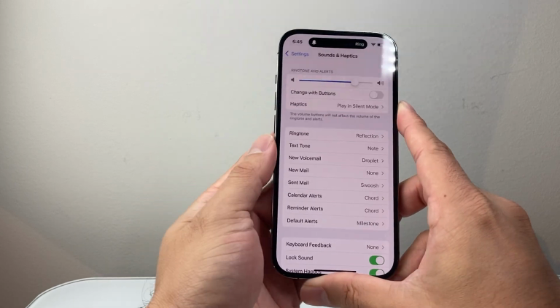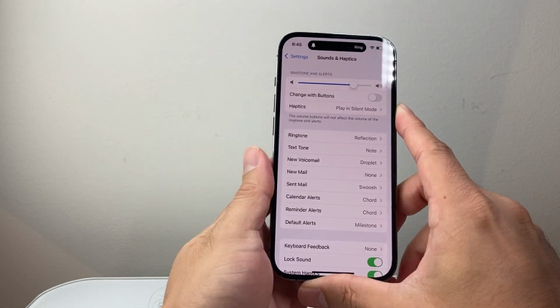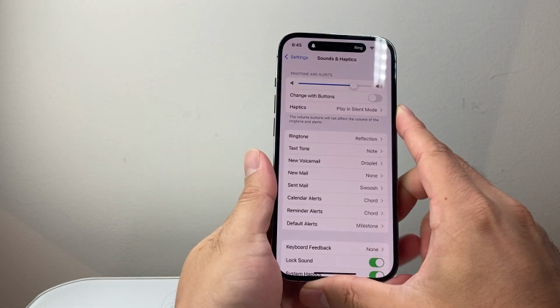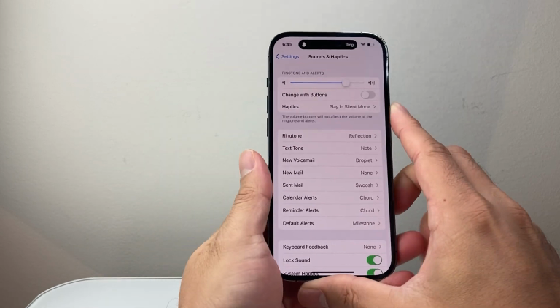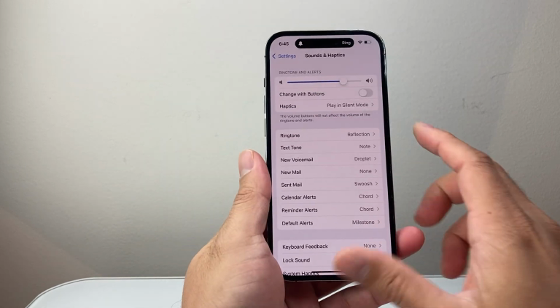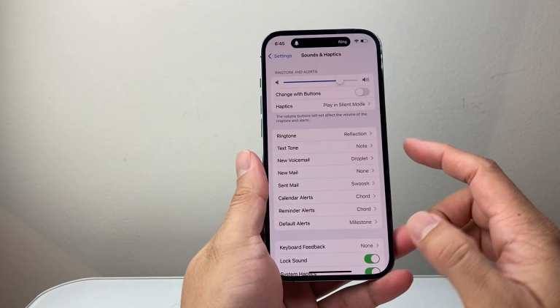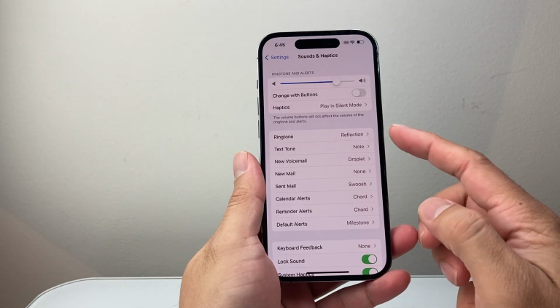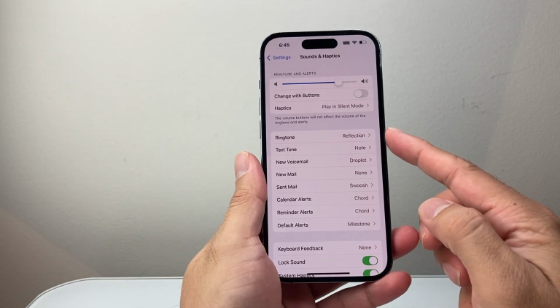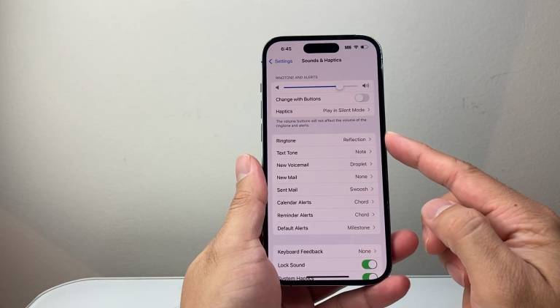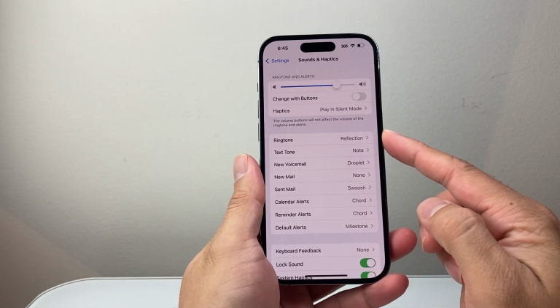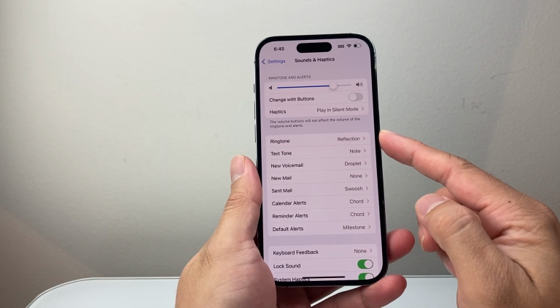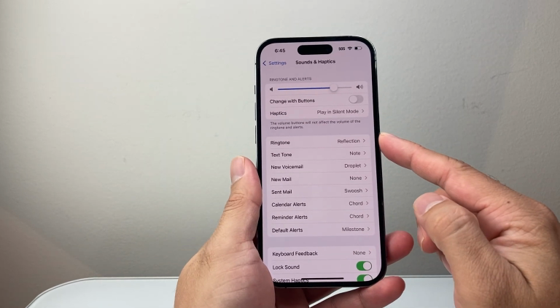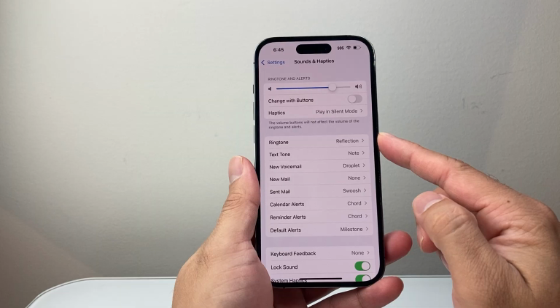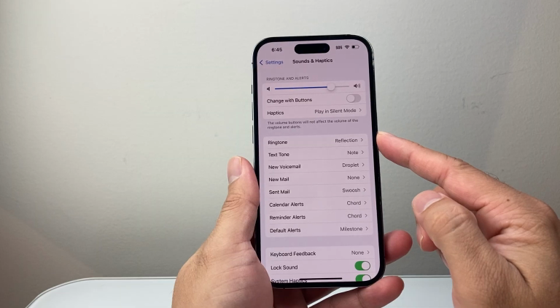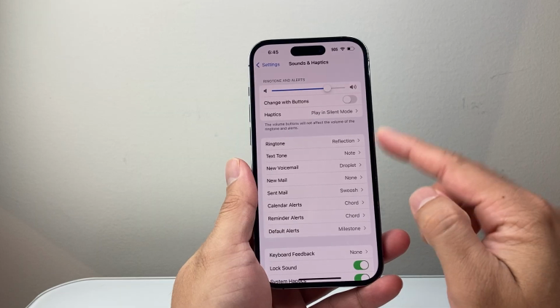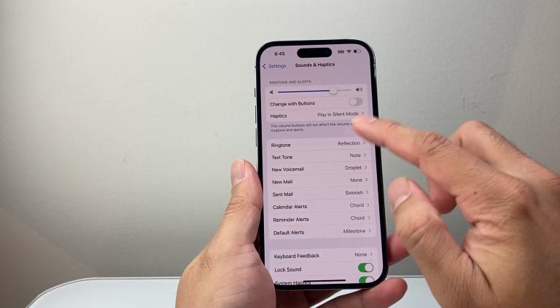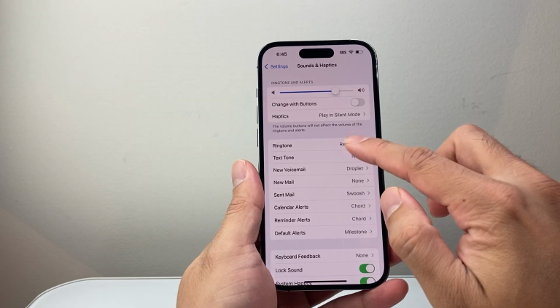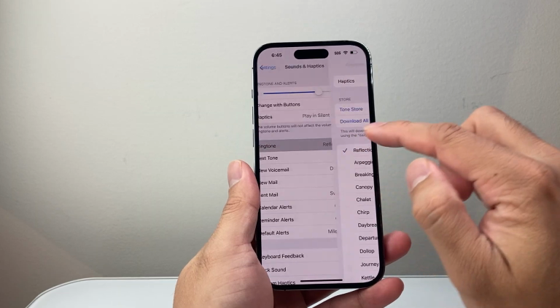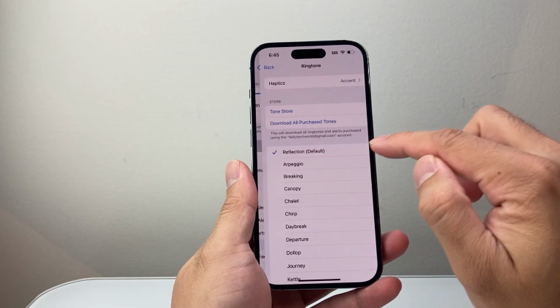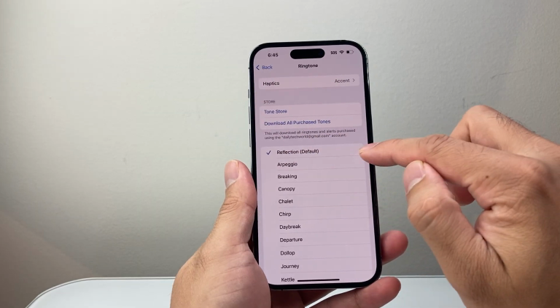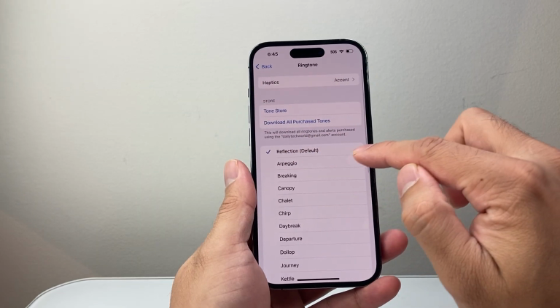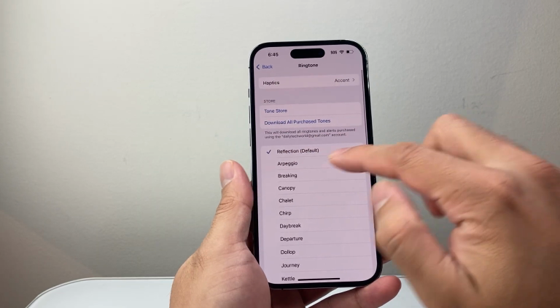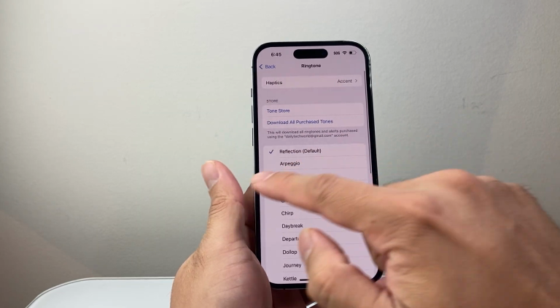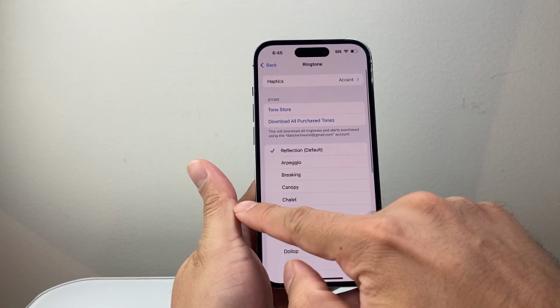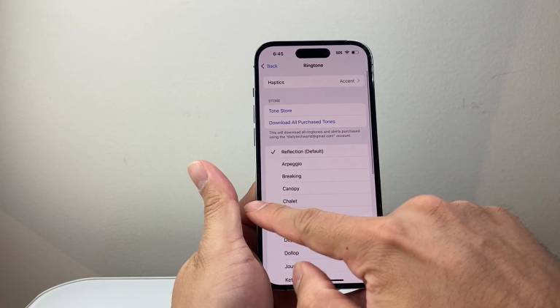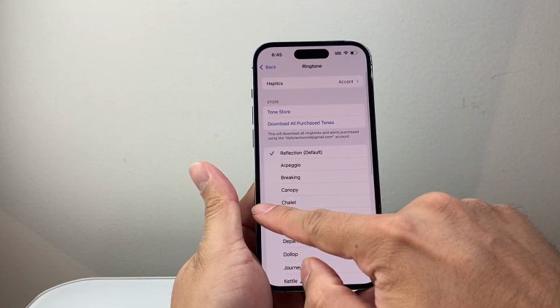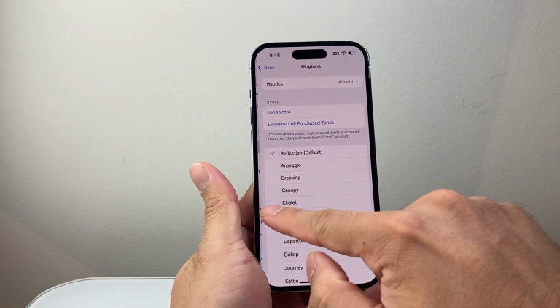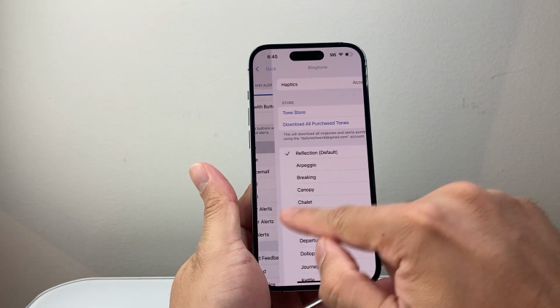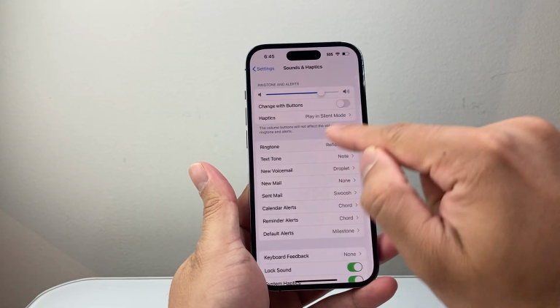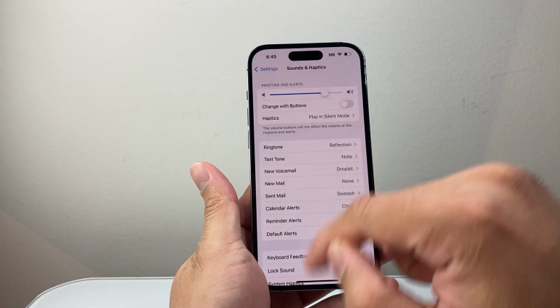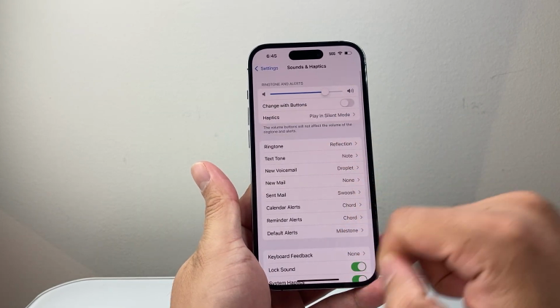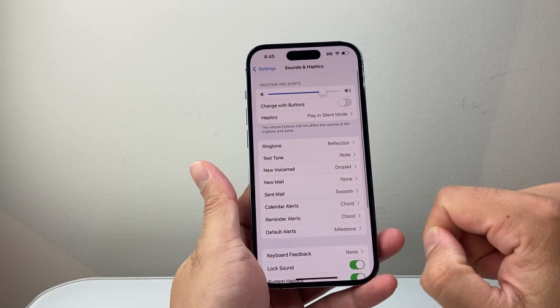The next thing you also want to make sure is that you have a ringtone selected. As you can see I have one currently. If you don't have one, you want to select one.